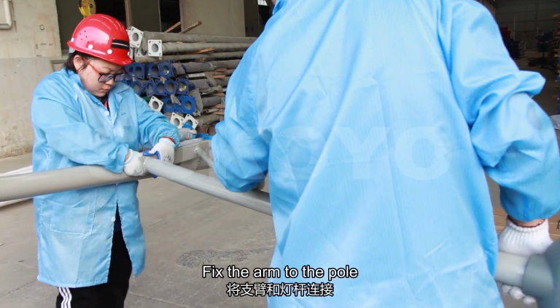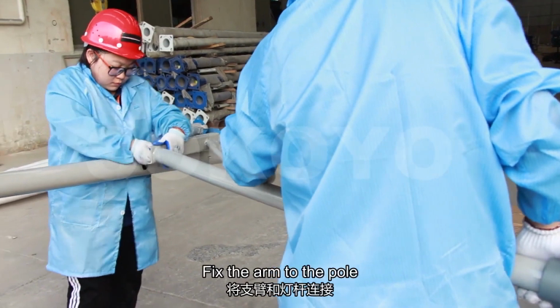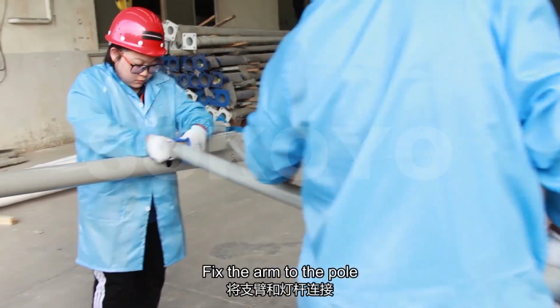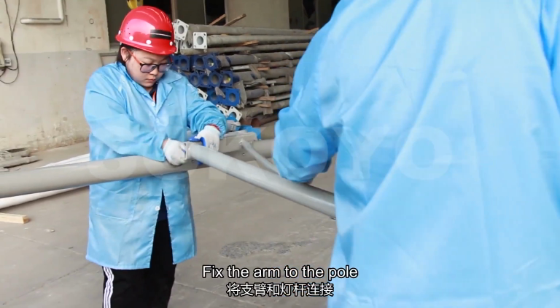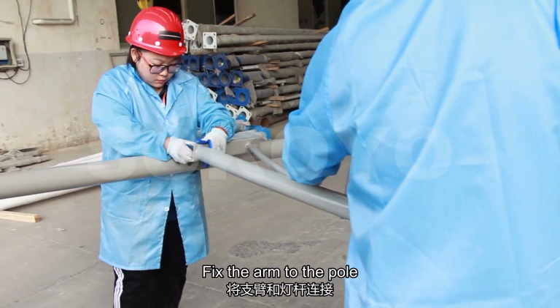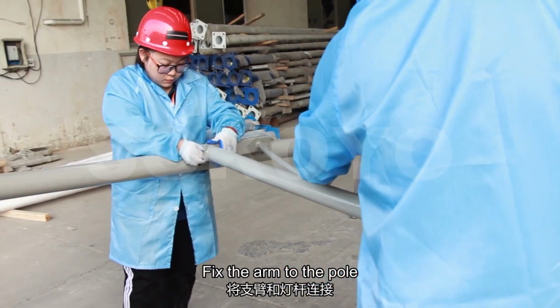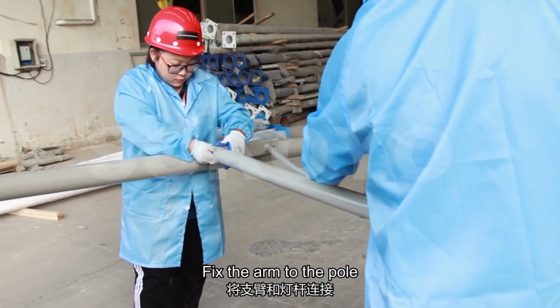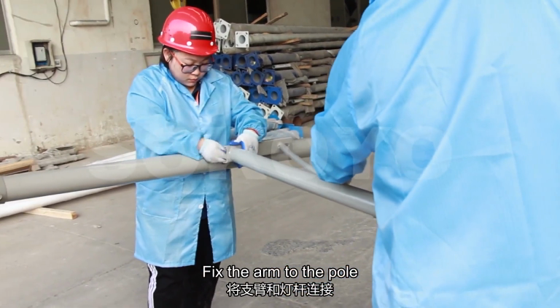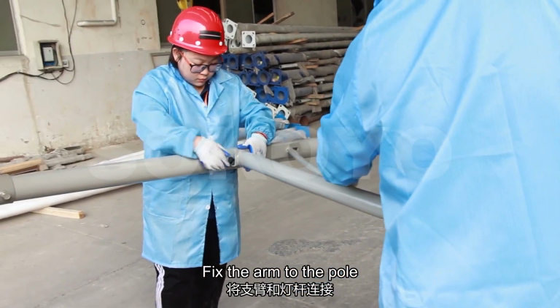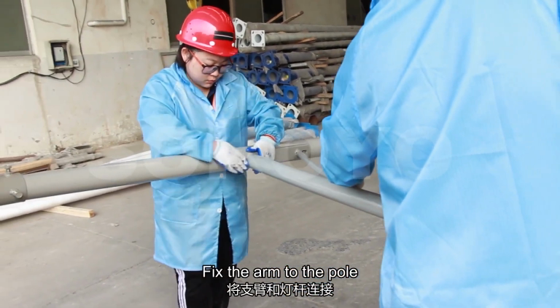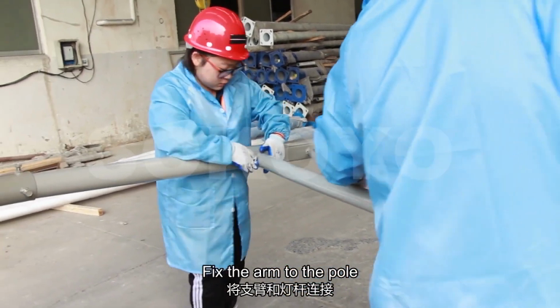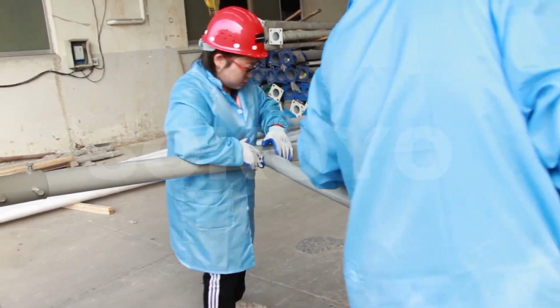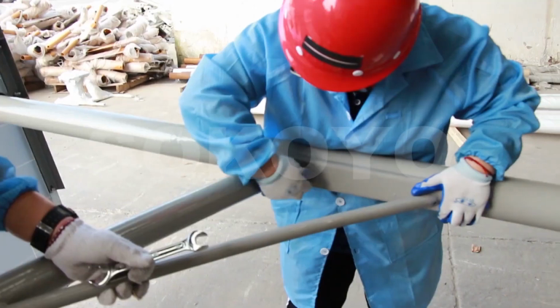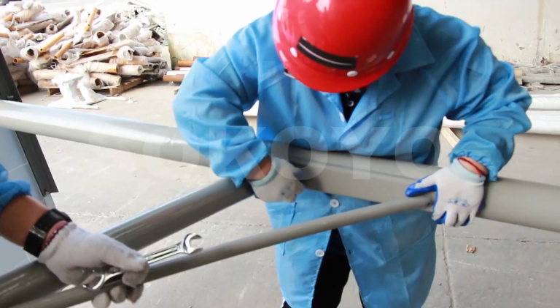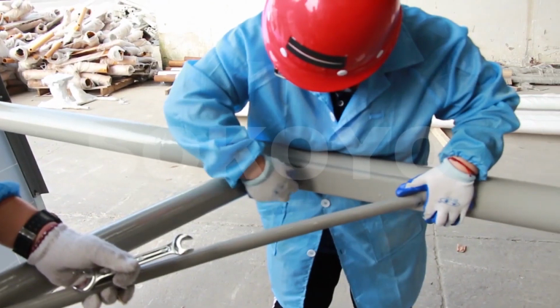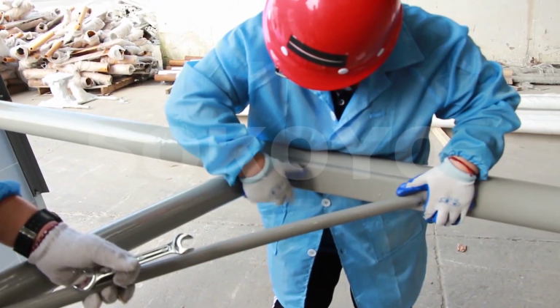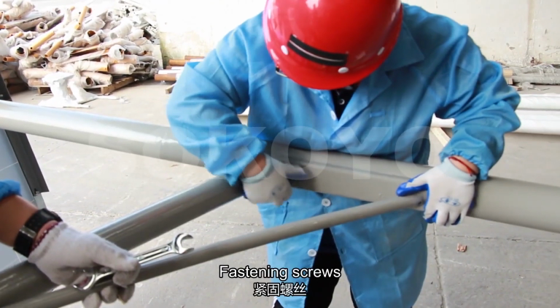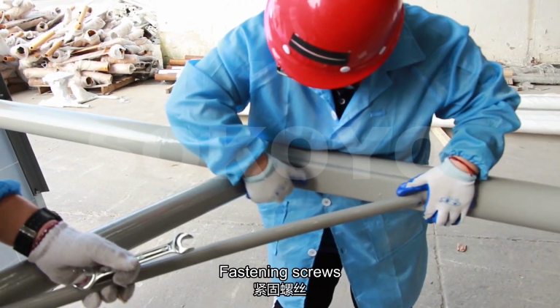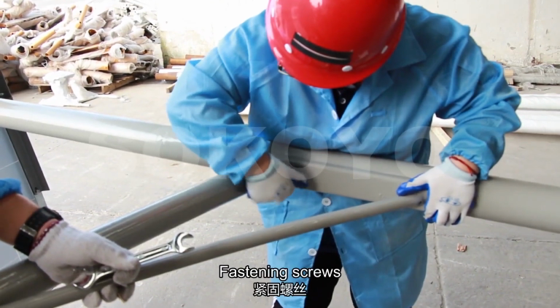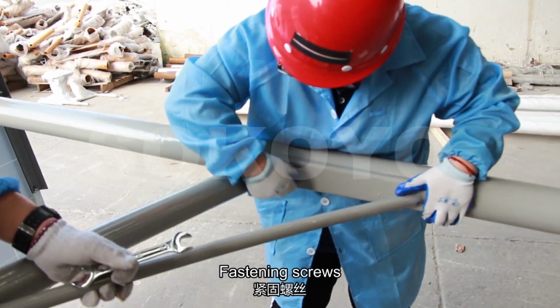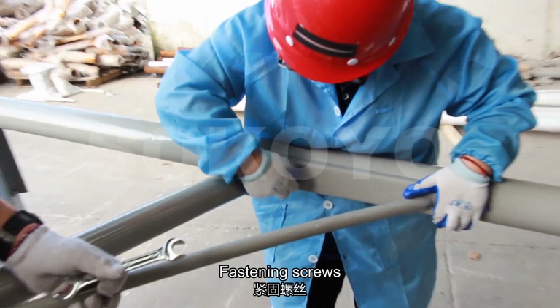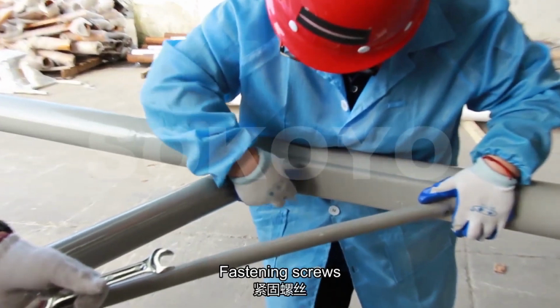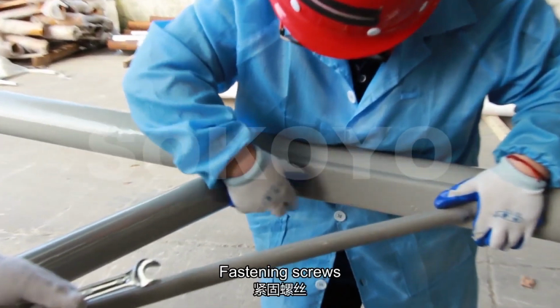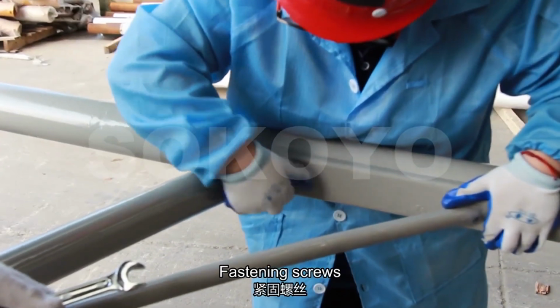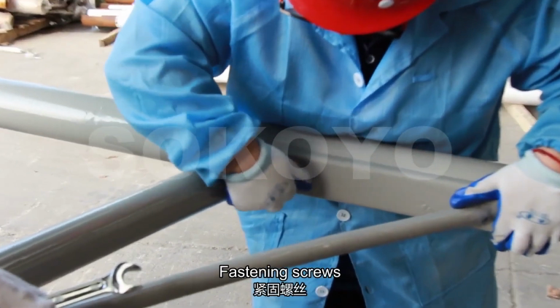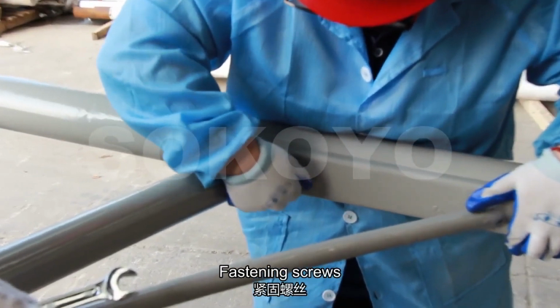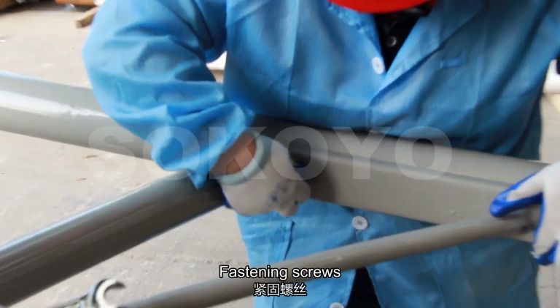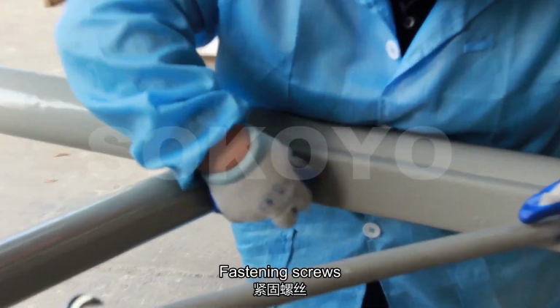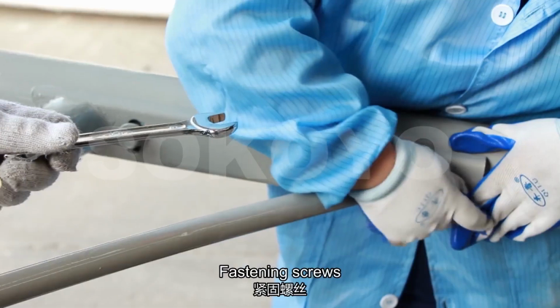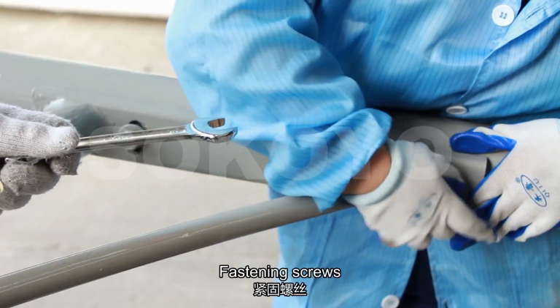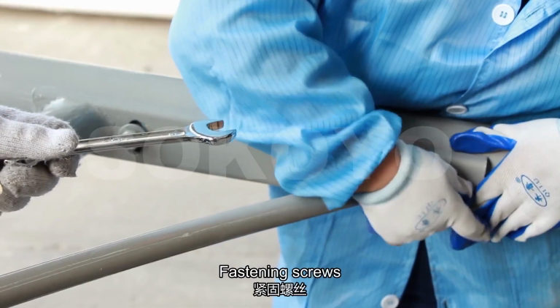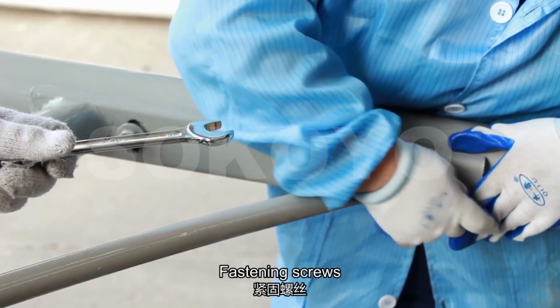Fix the arm into the pole. Fasten the screws and fix the arm.